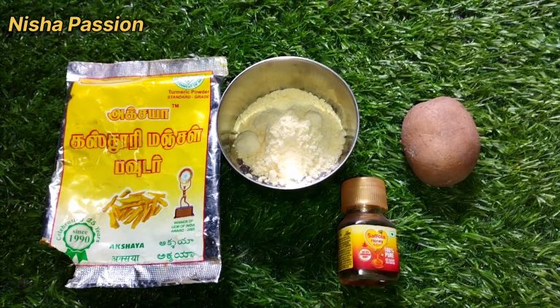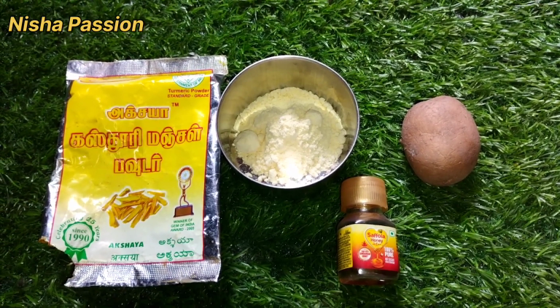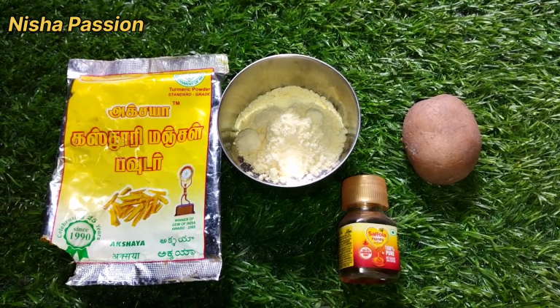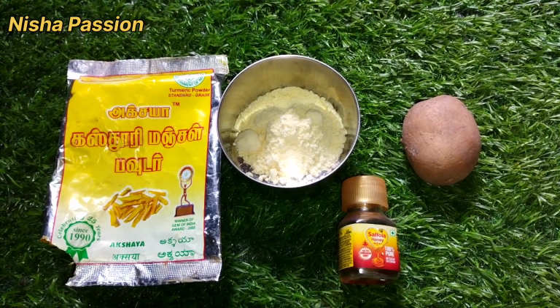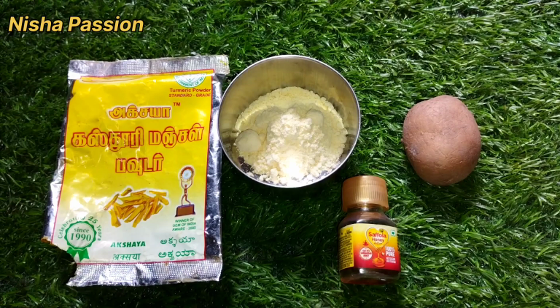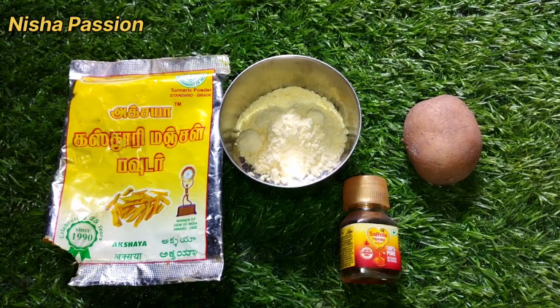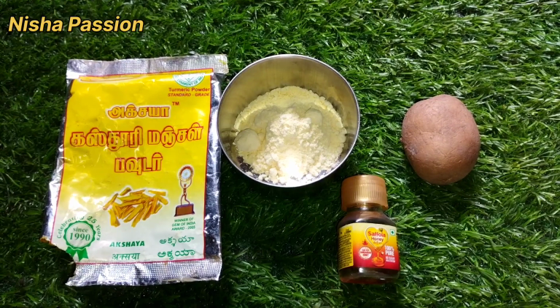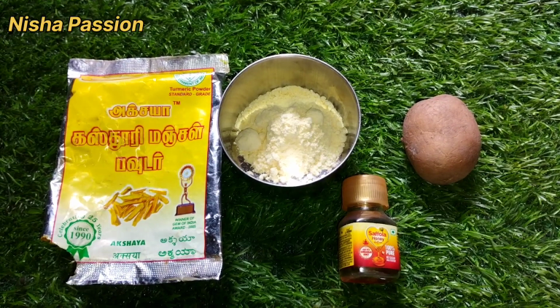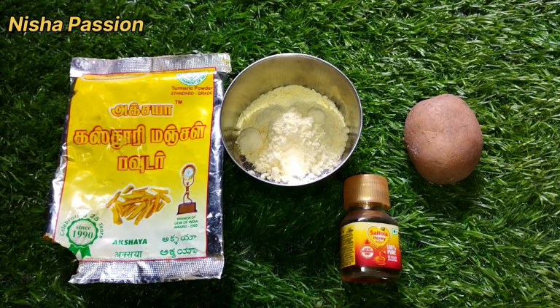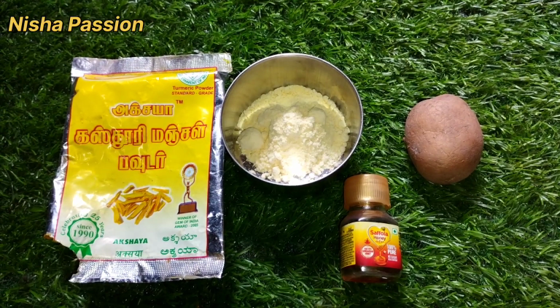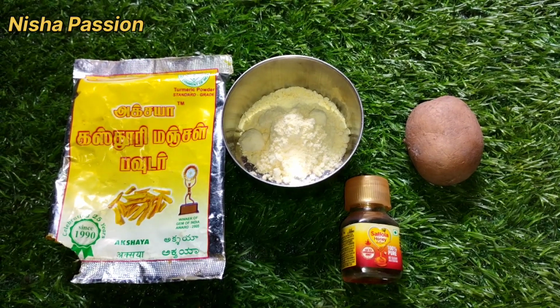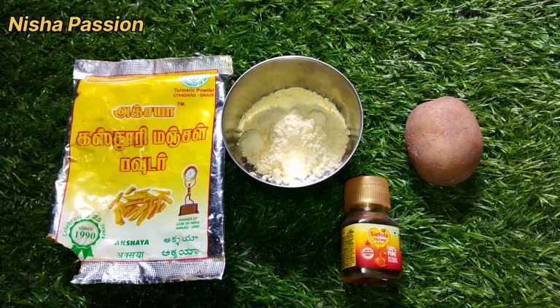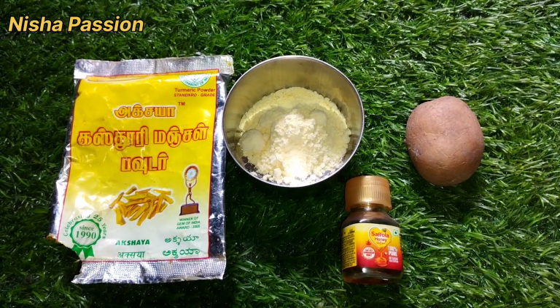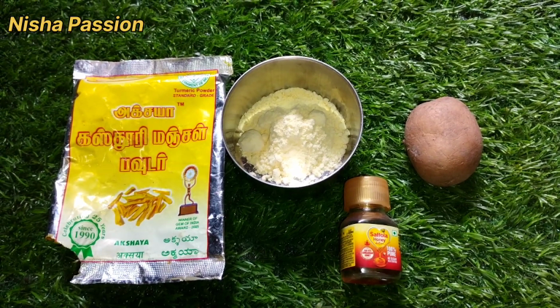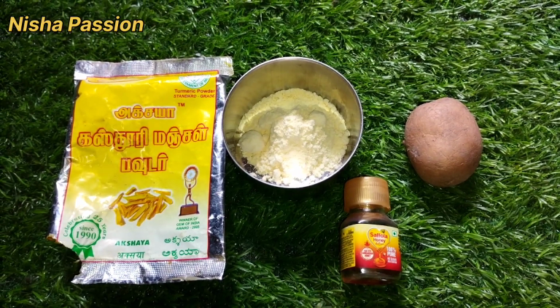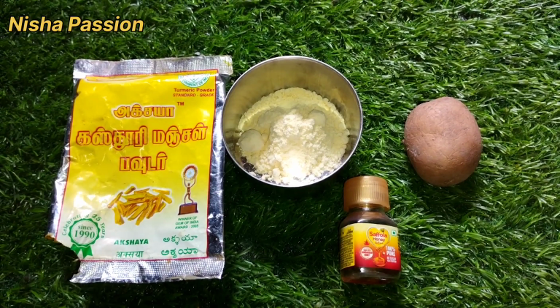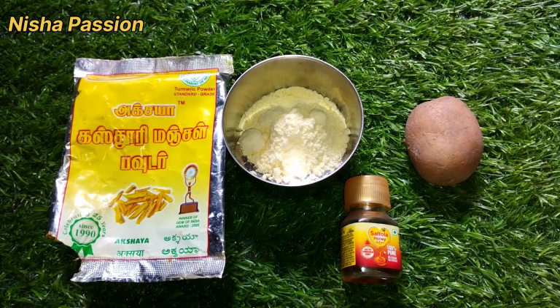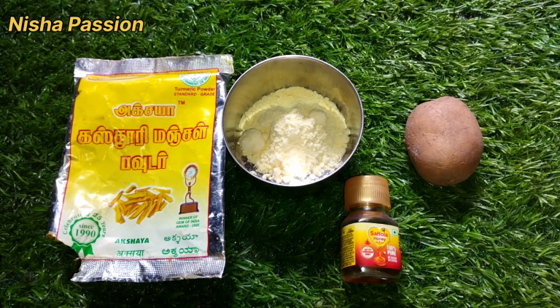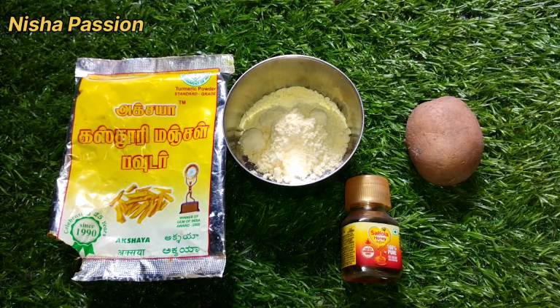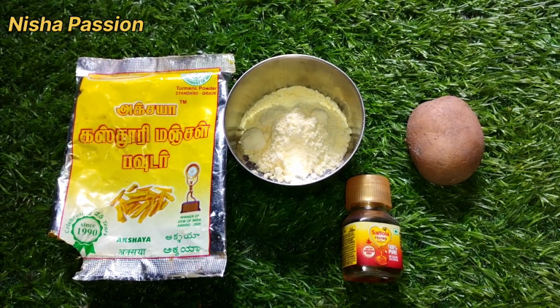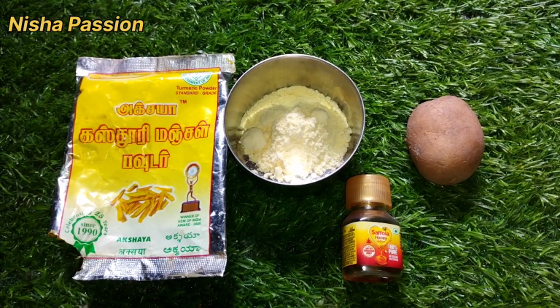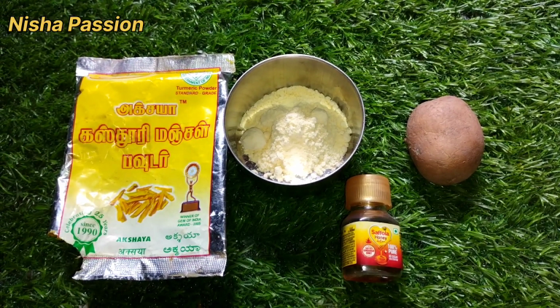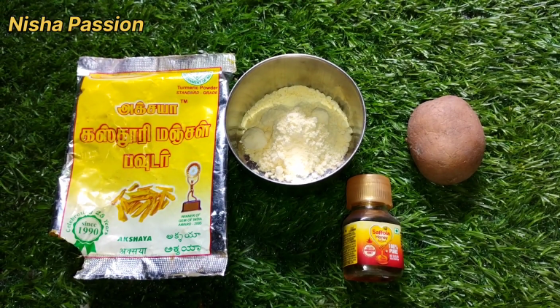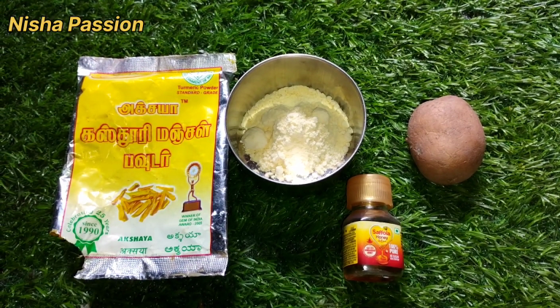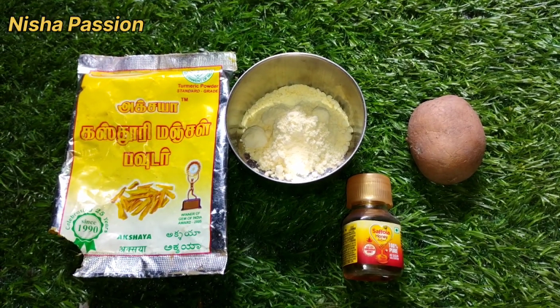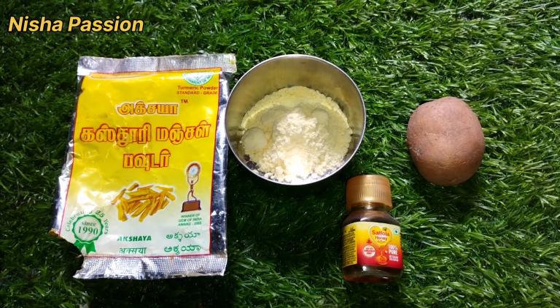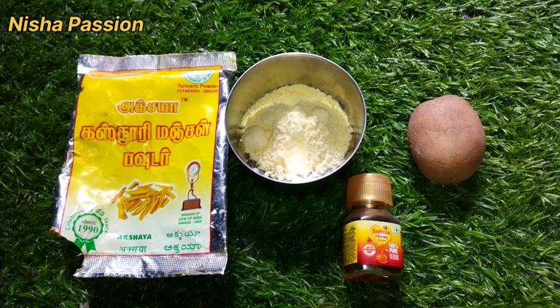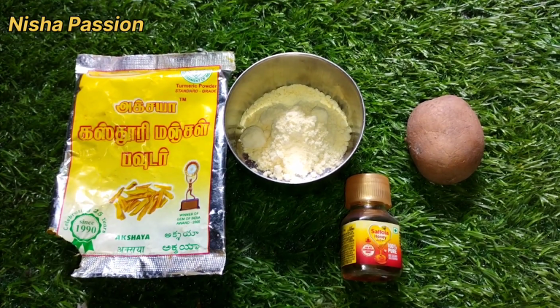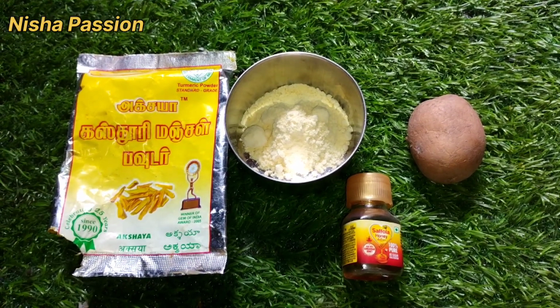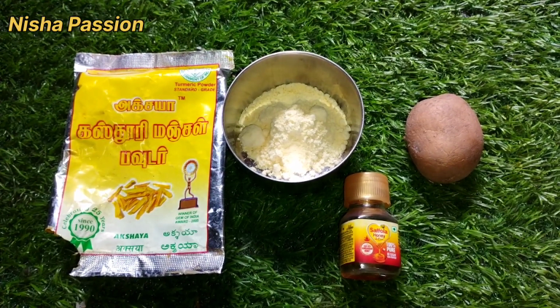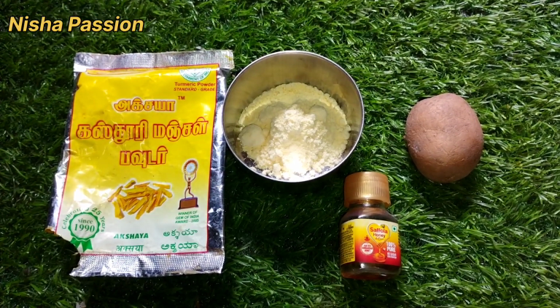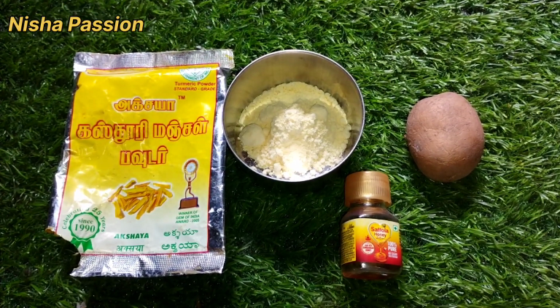First, we are going to take the face pack ingredients. The next is potato, honey, and kasturi manjal.